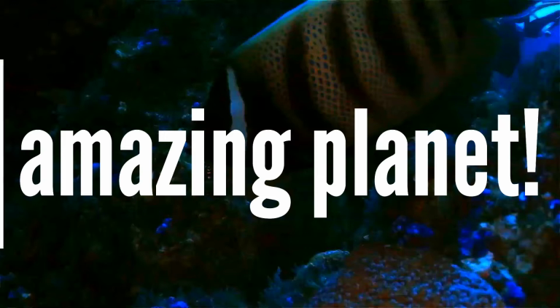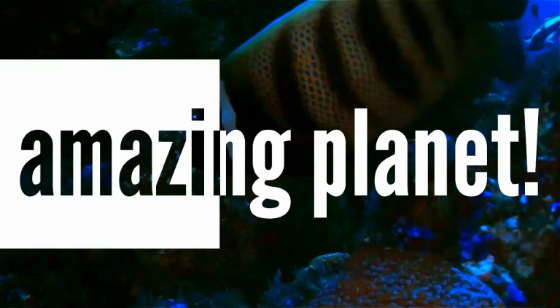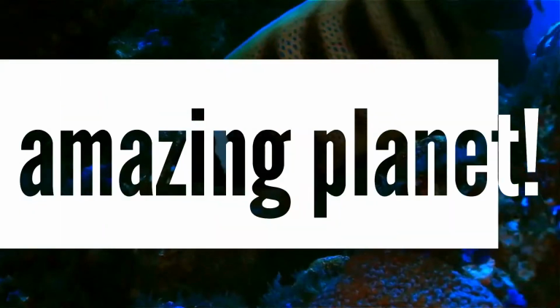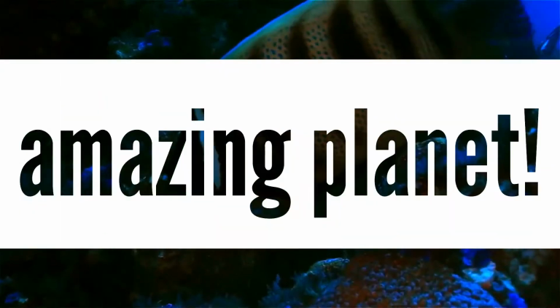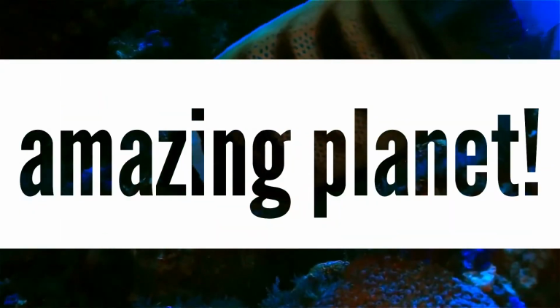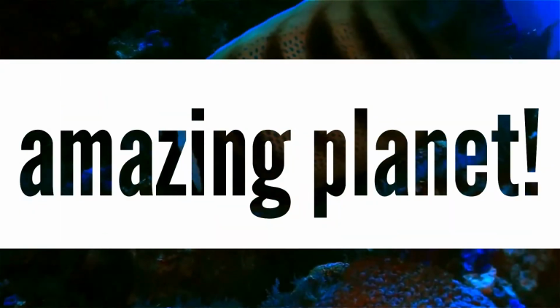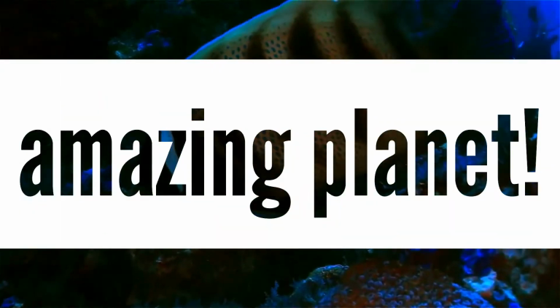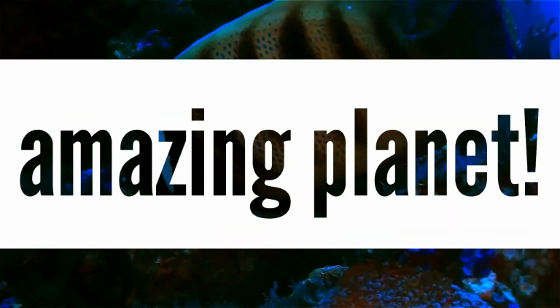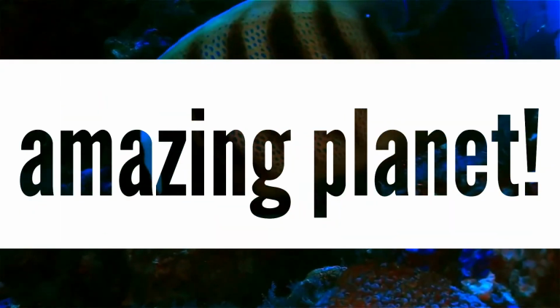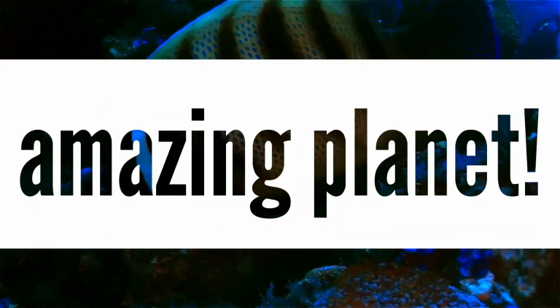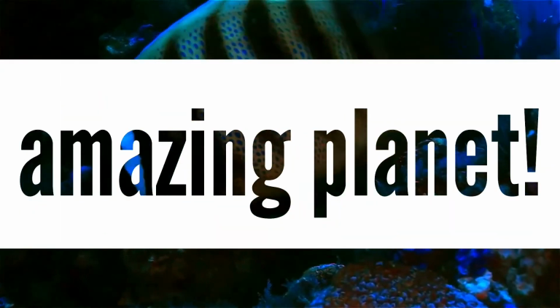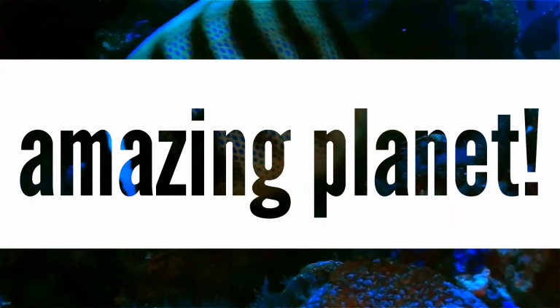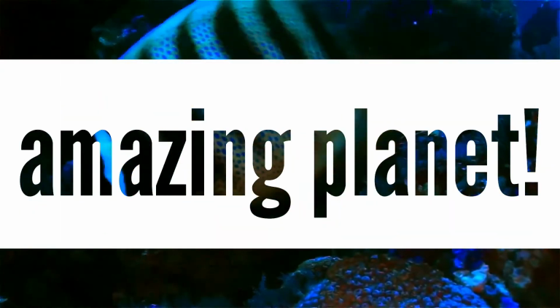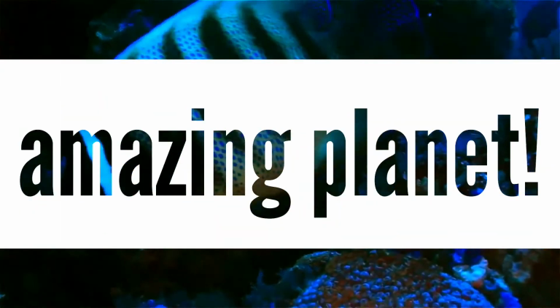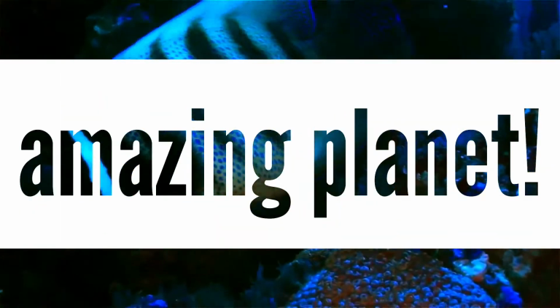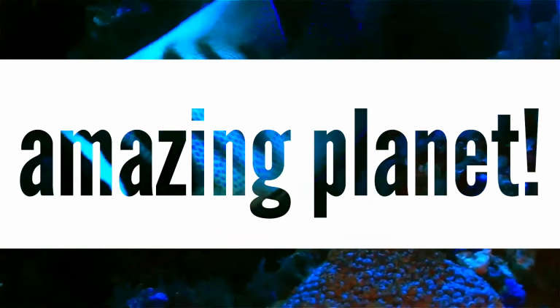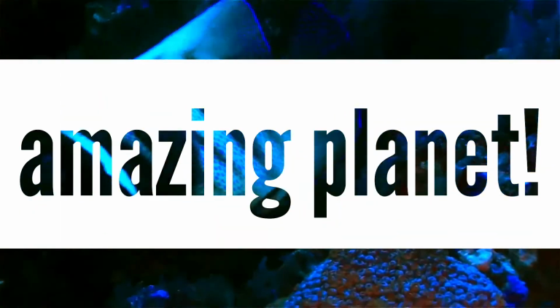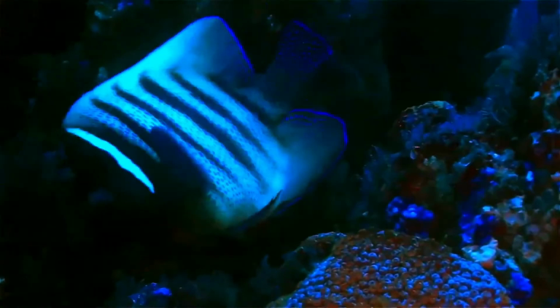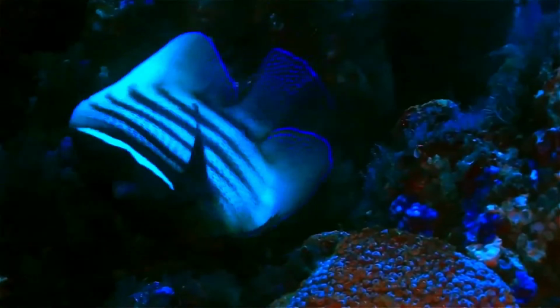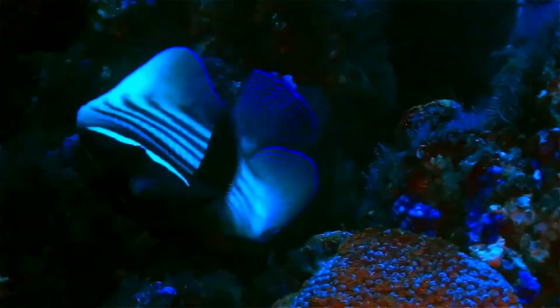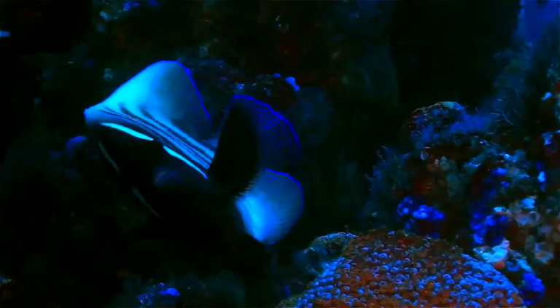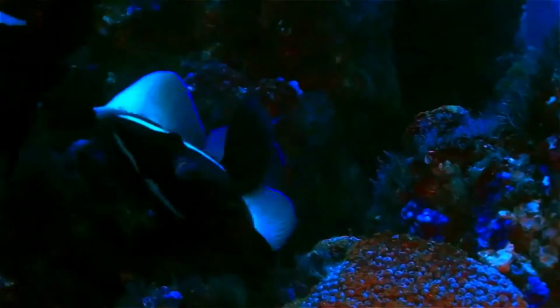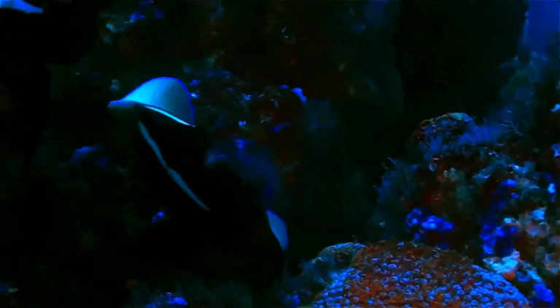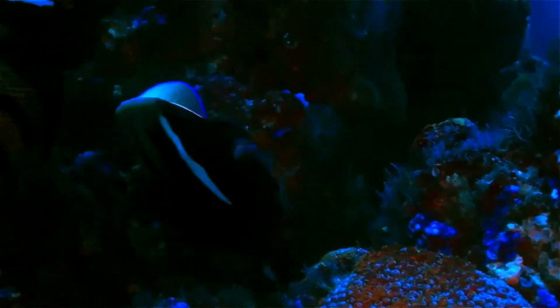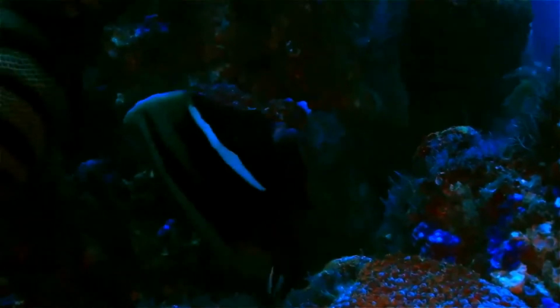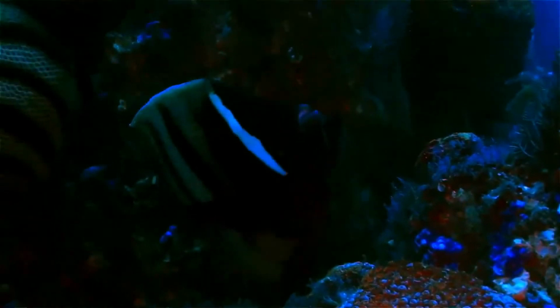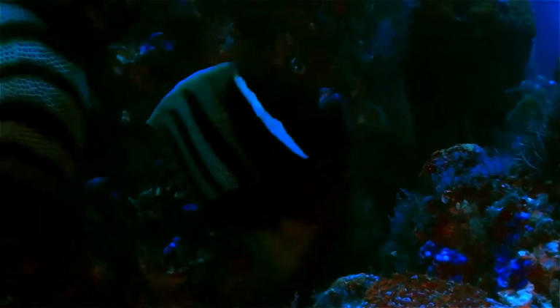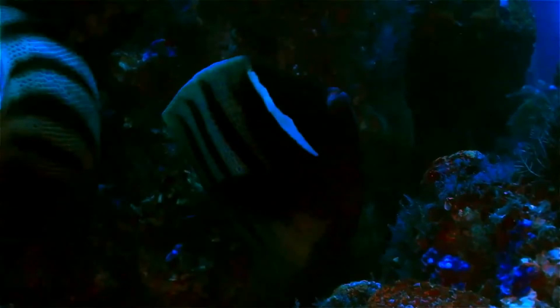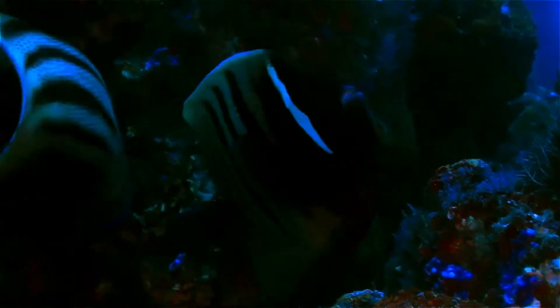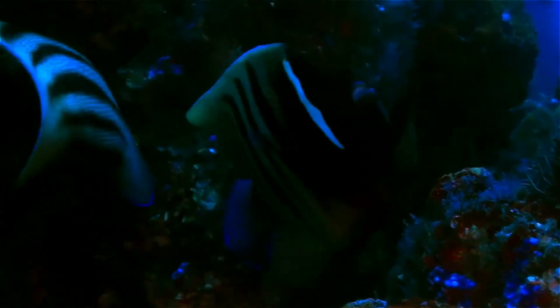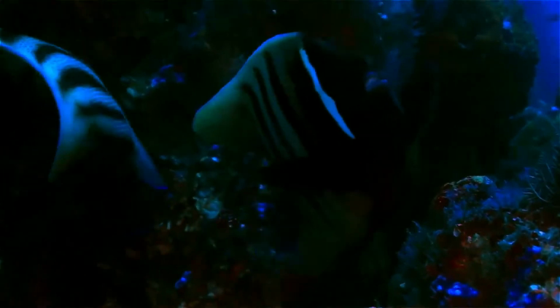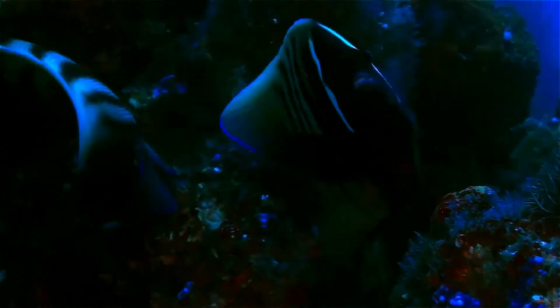Glad to see you again, welcome to the show. Do you like wildlife? Let's begin.